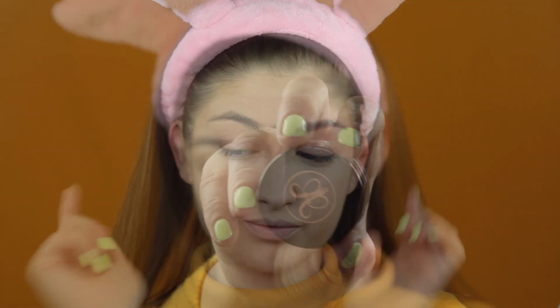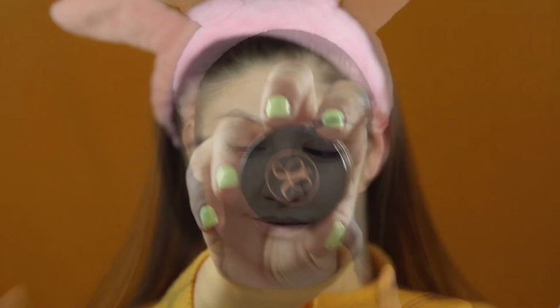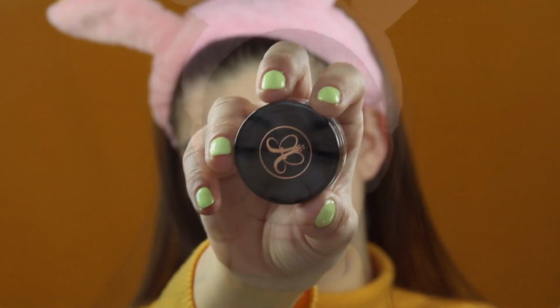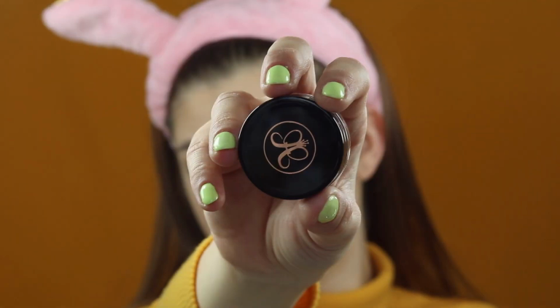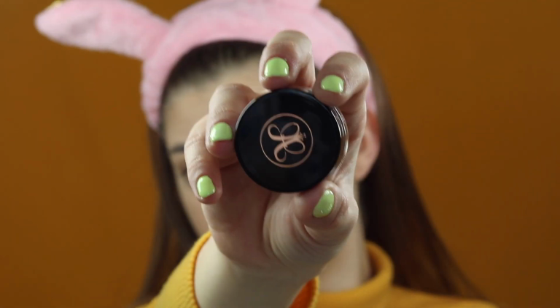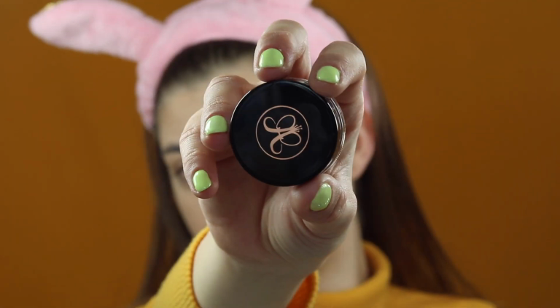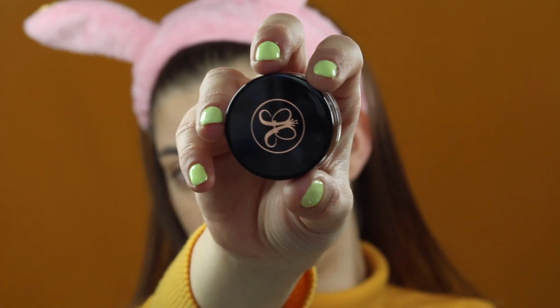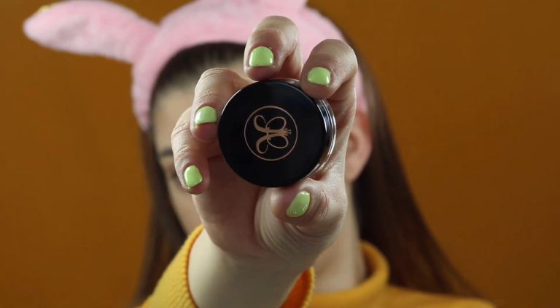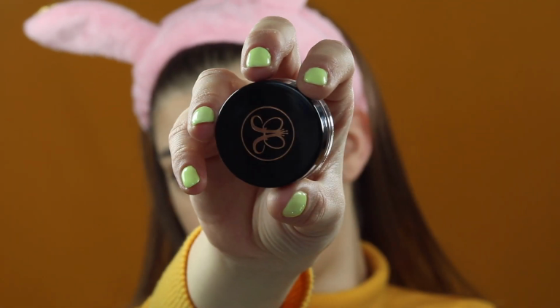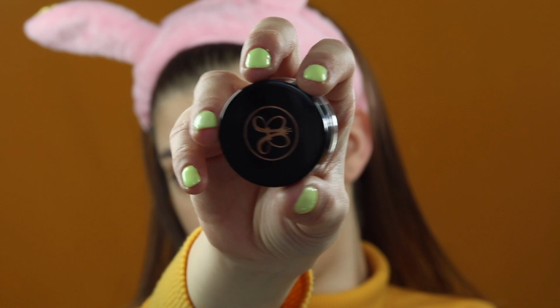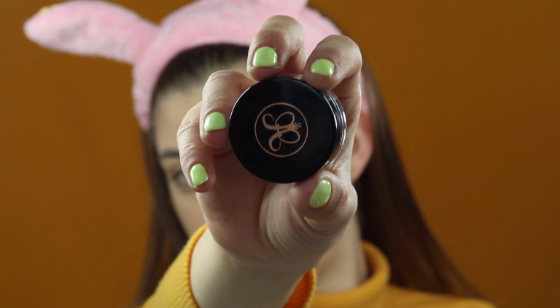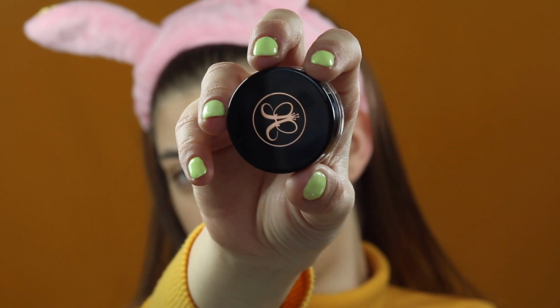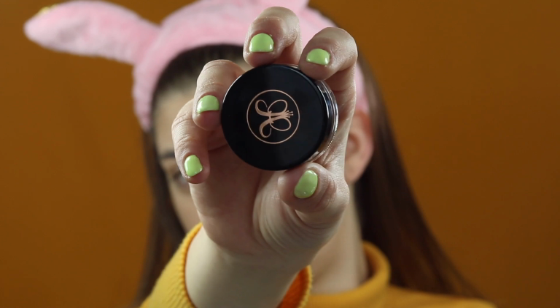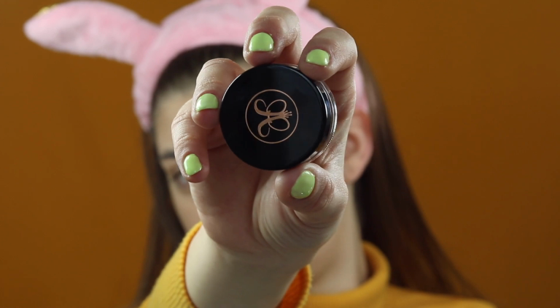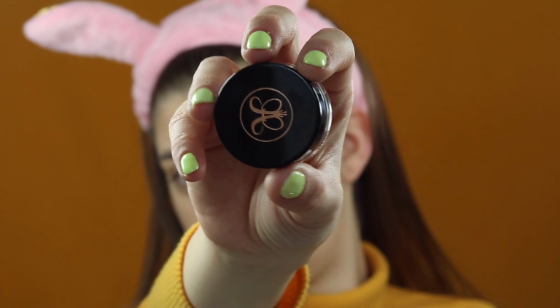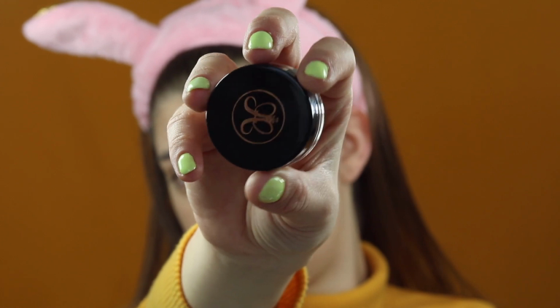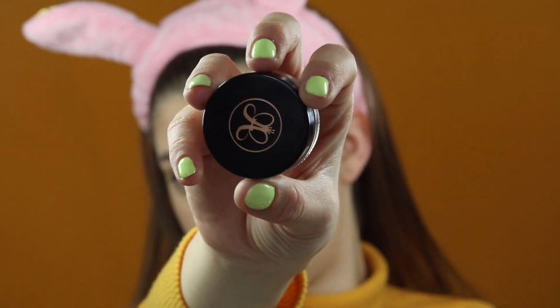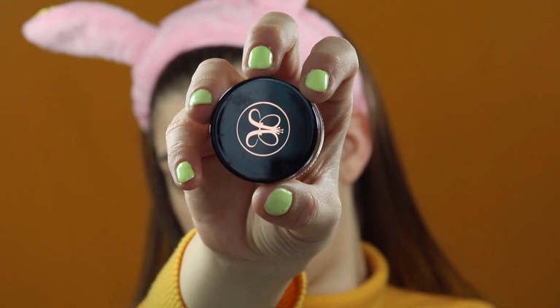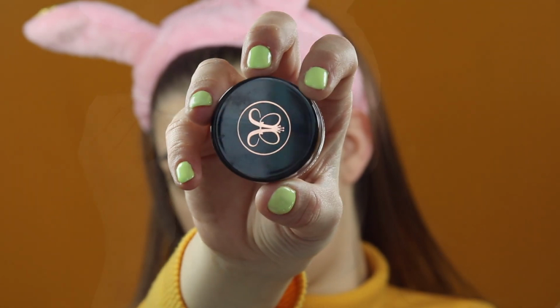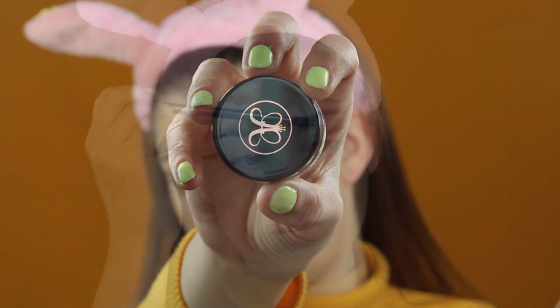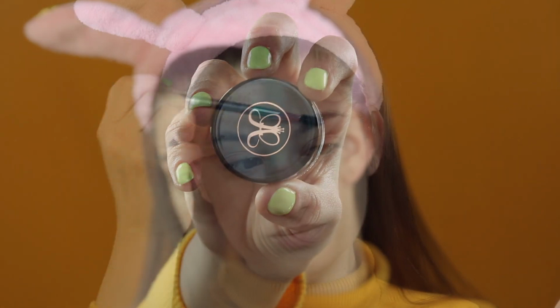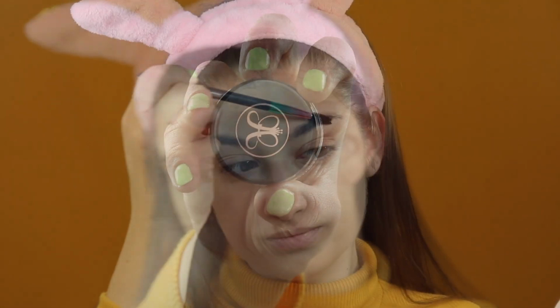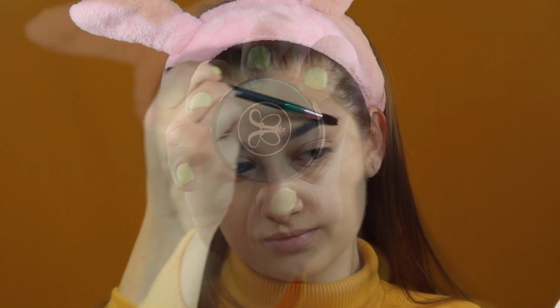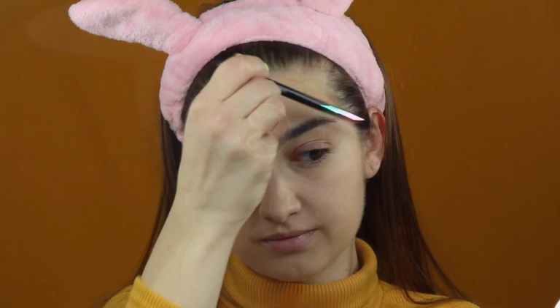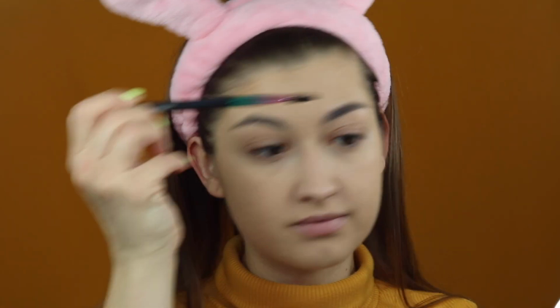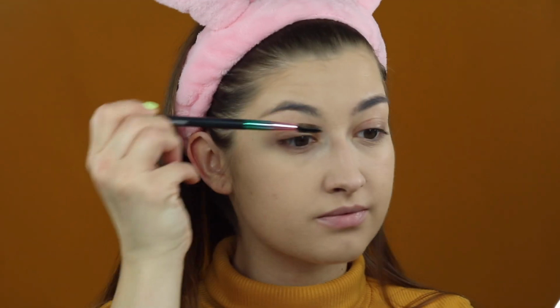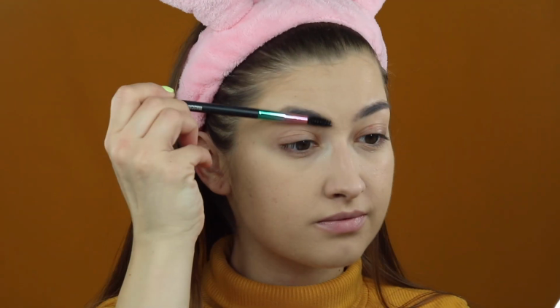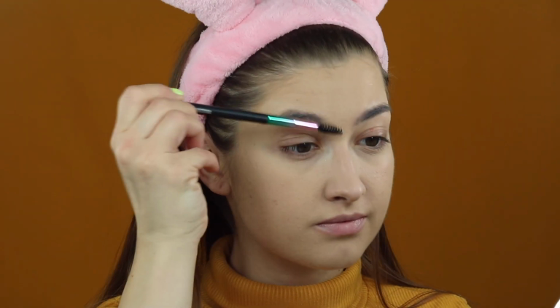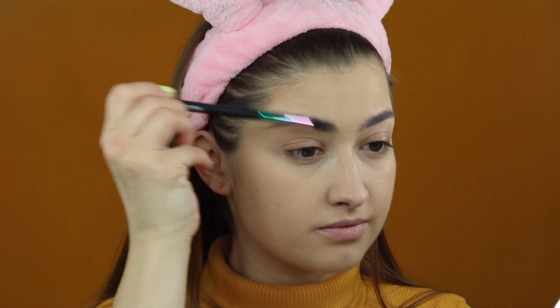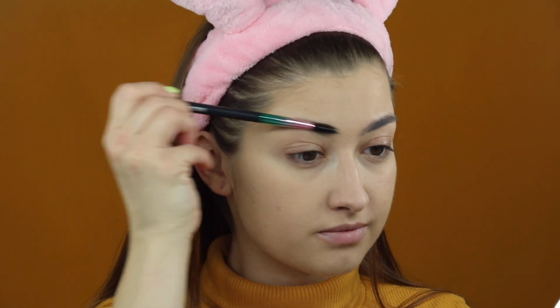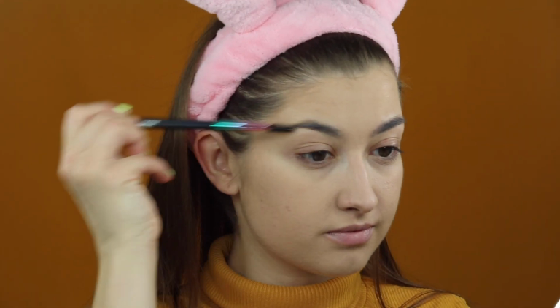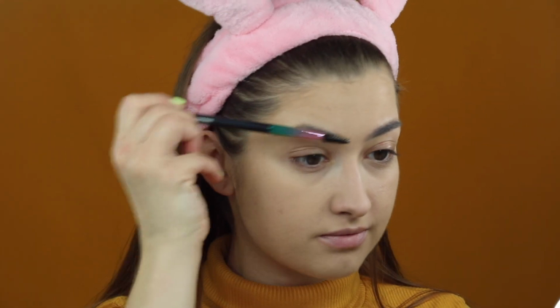Czas na brwi. Do akcji wkracza pomada z Anastasia Beverly Hills, kolor Taupe.